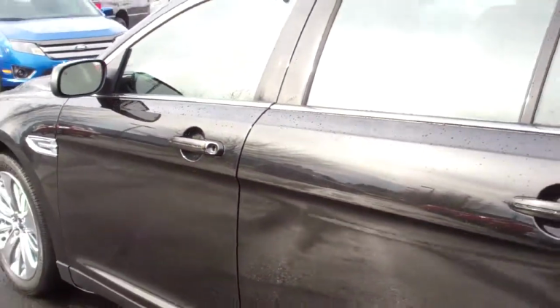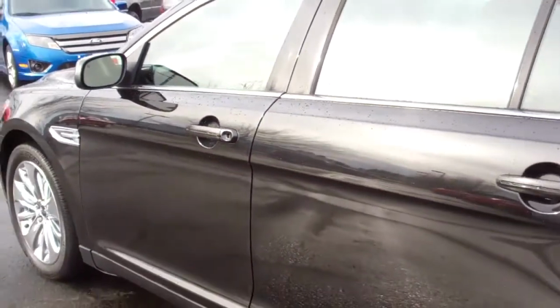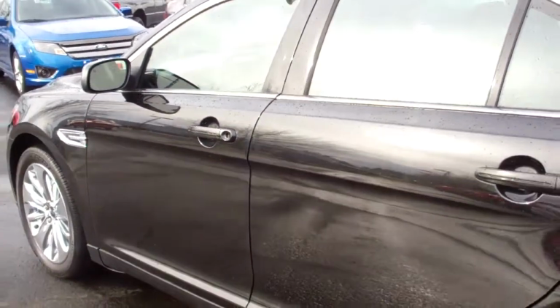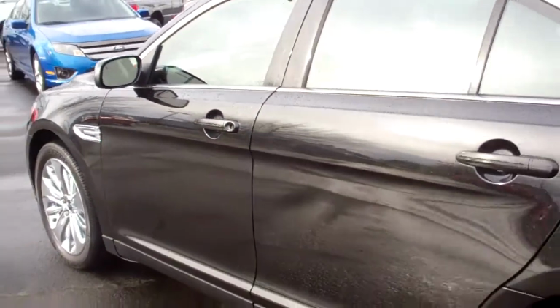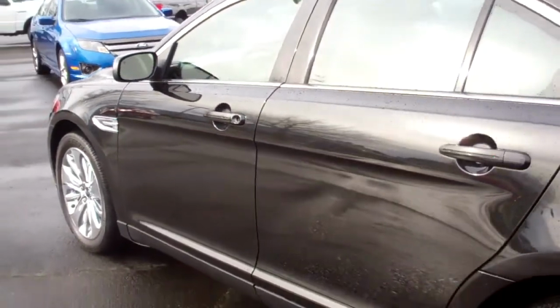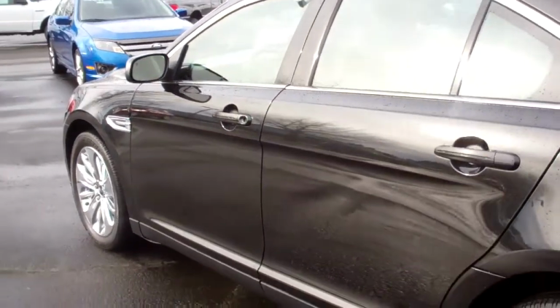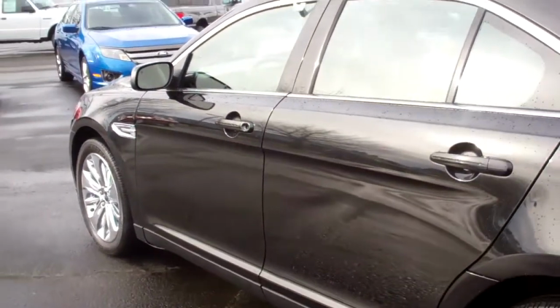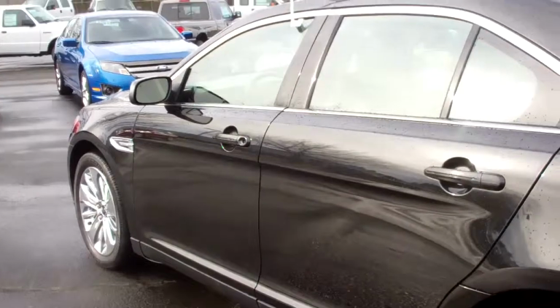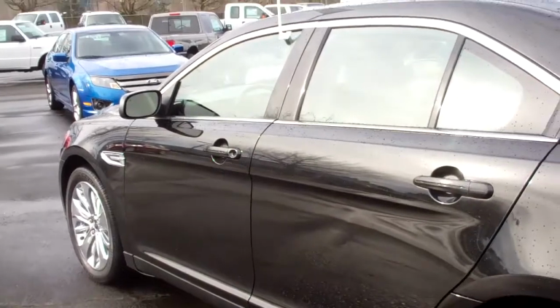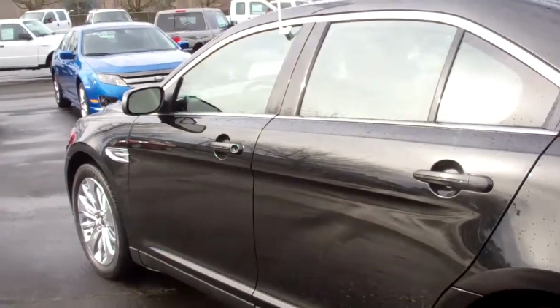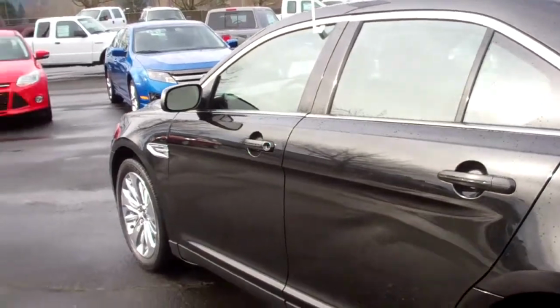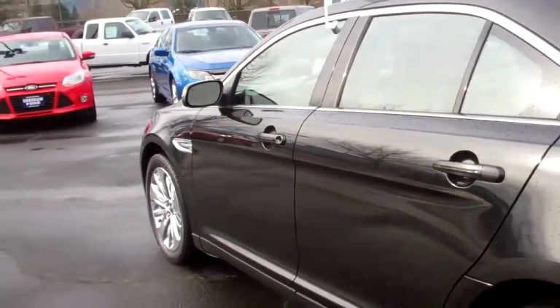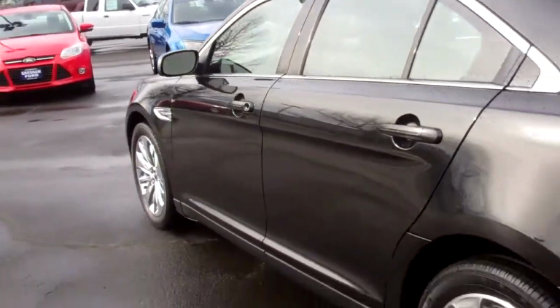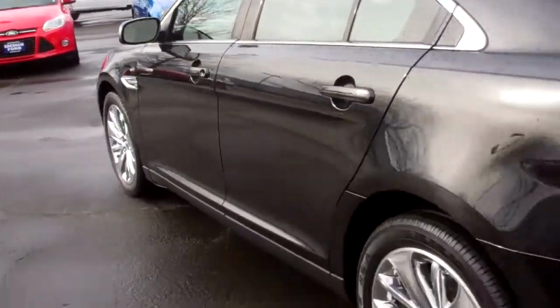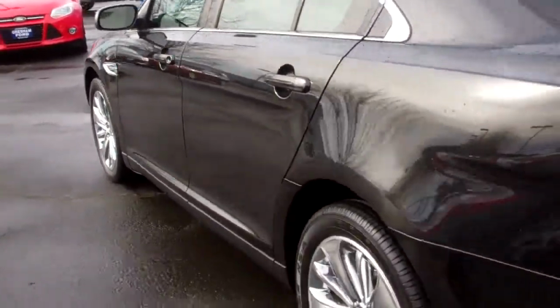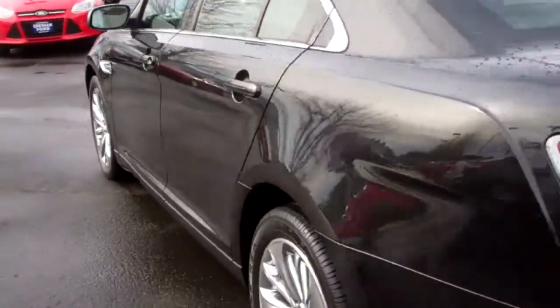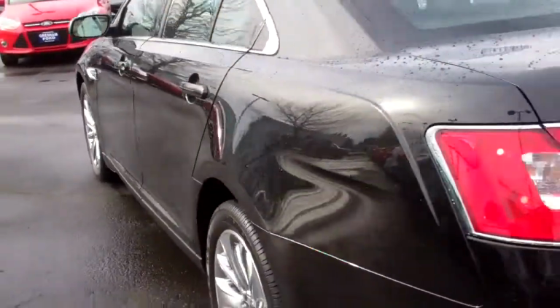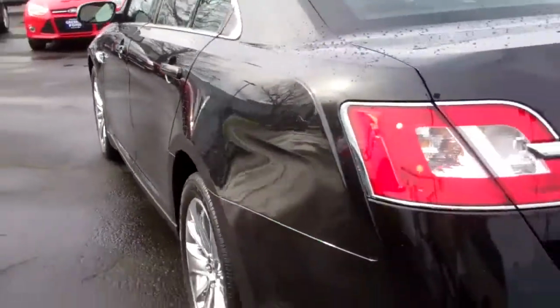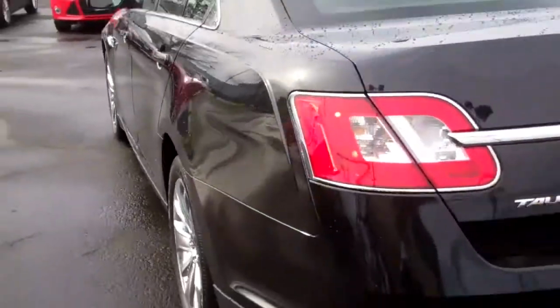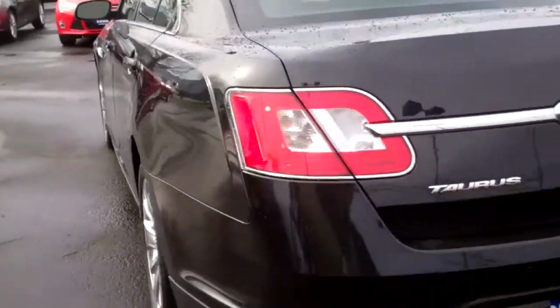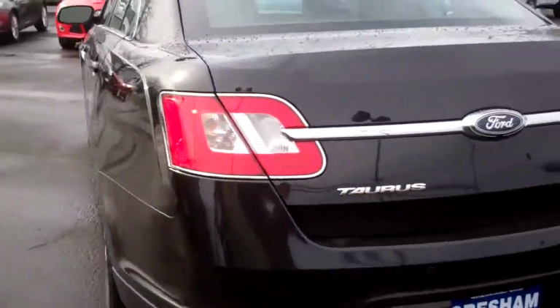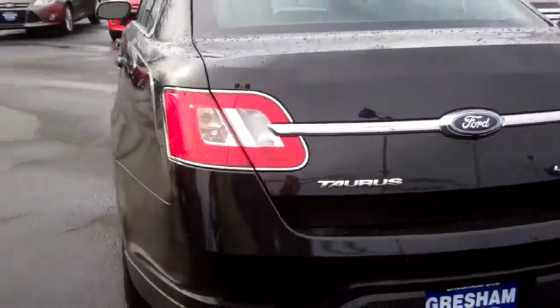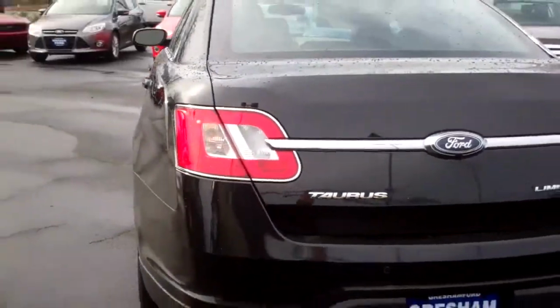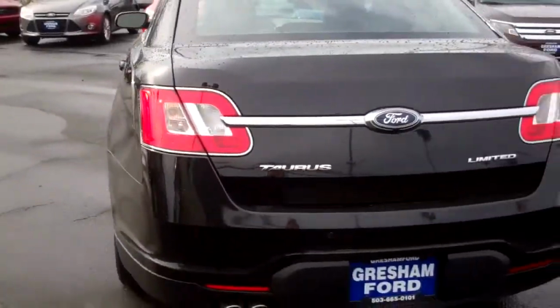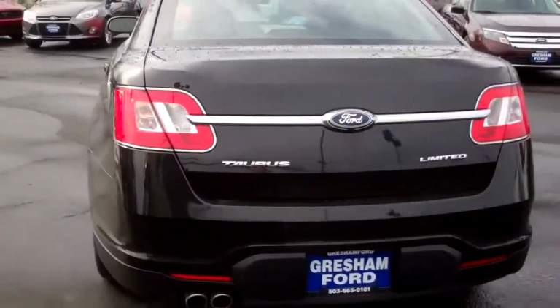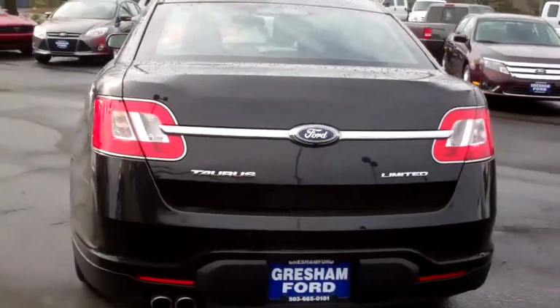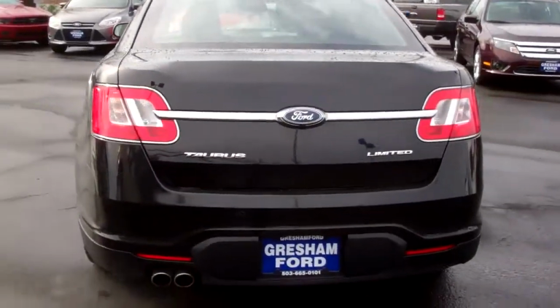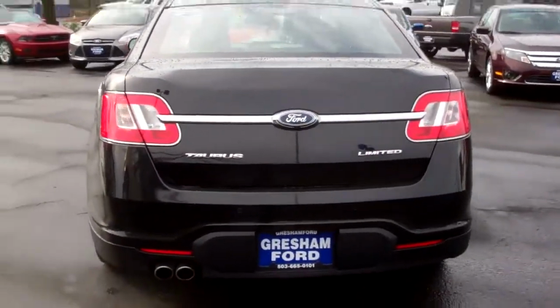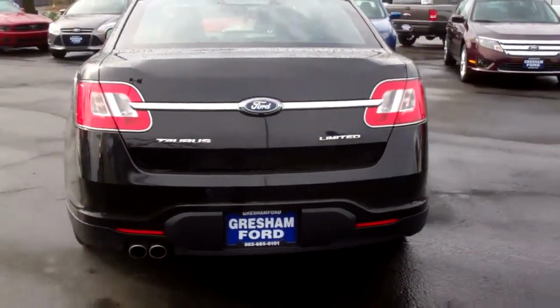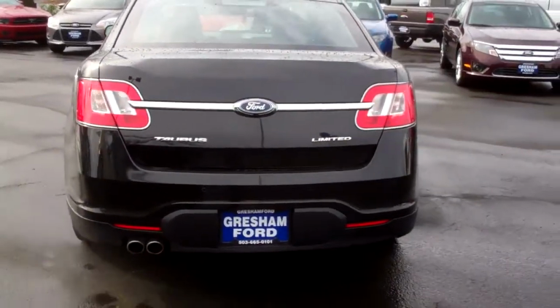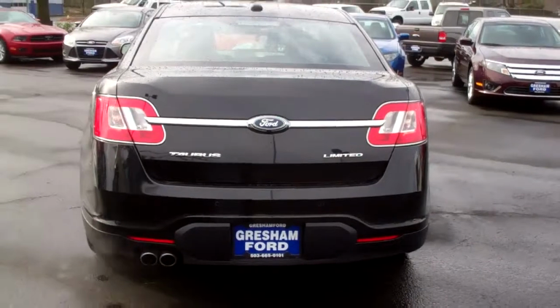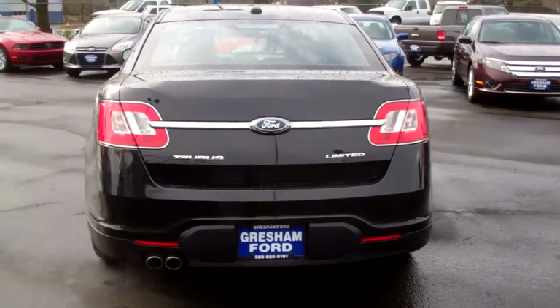The car is in just beautiful shape as you can see. Once again, reverse sensing.